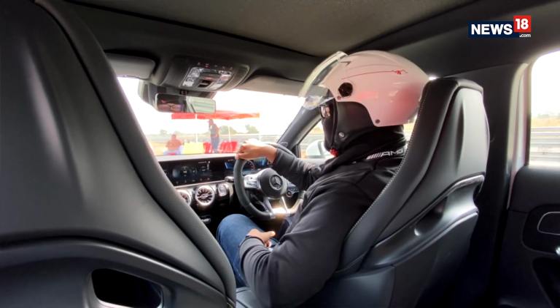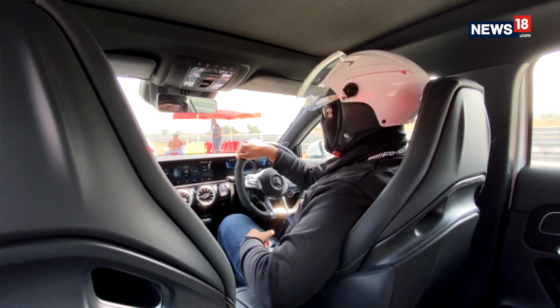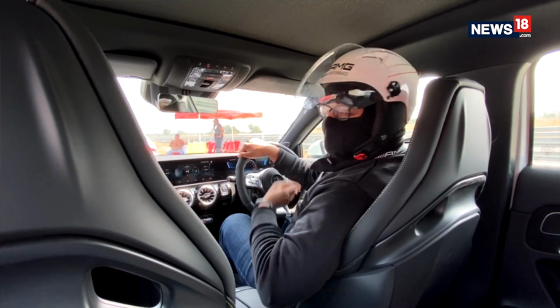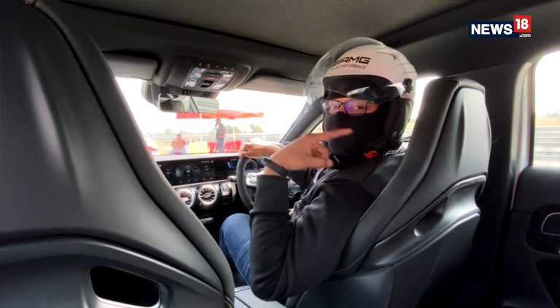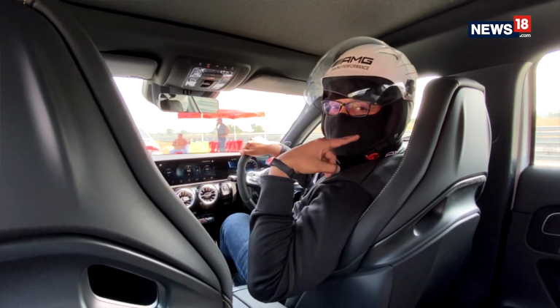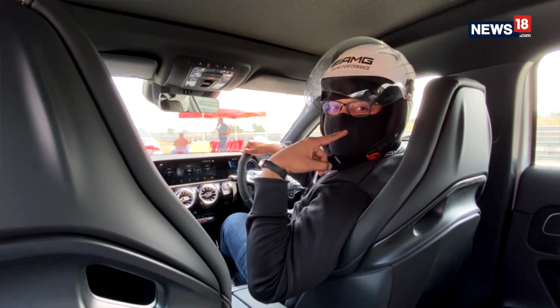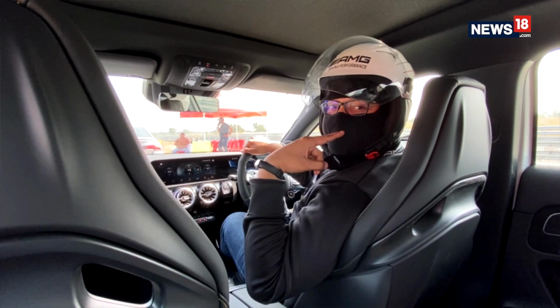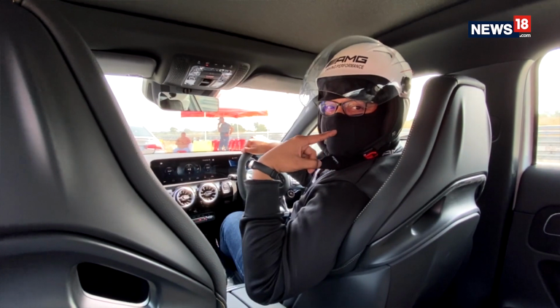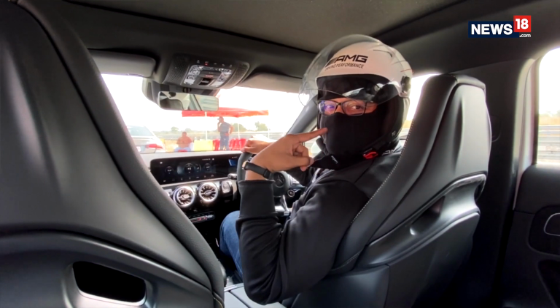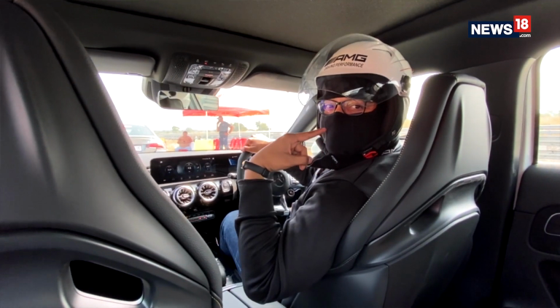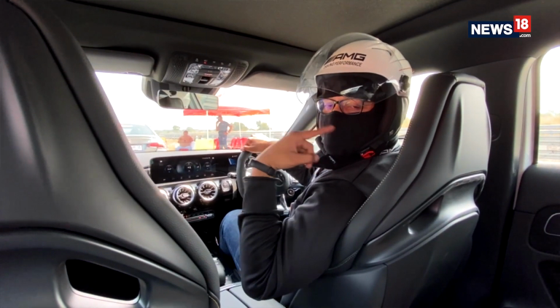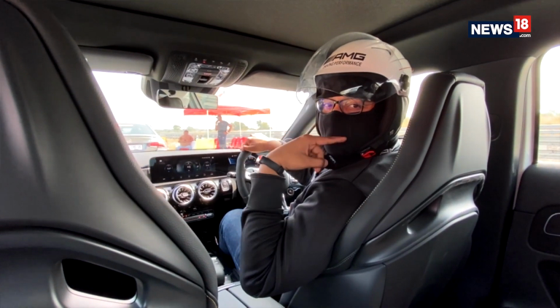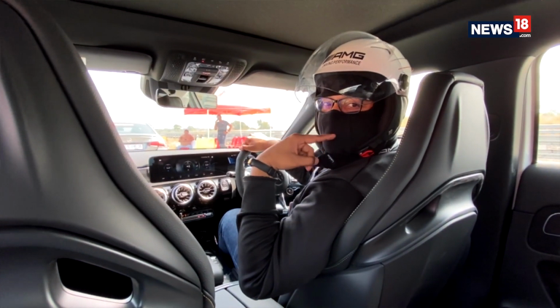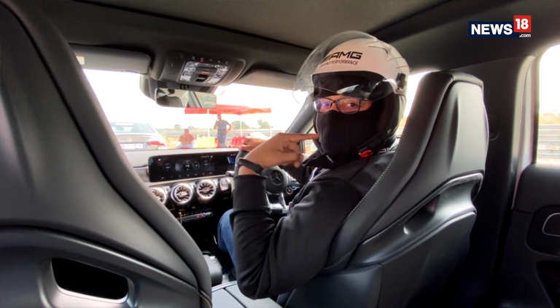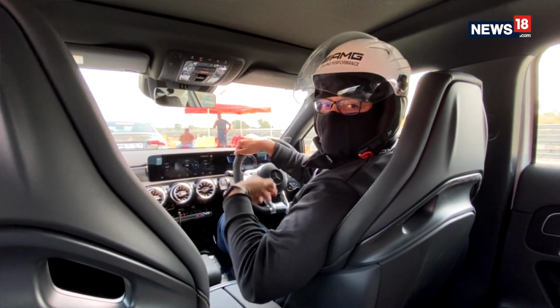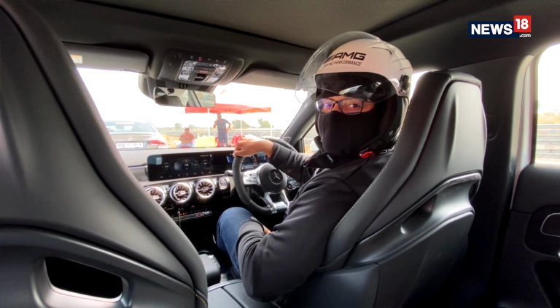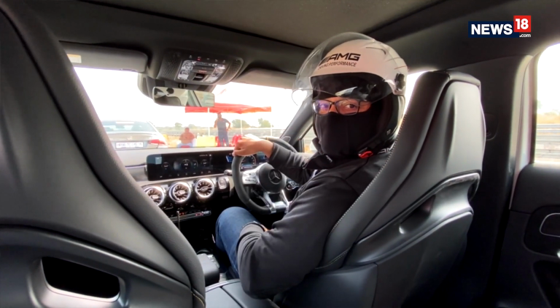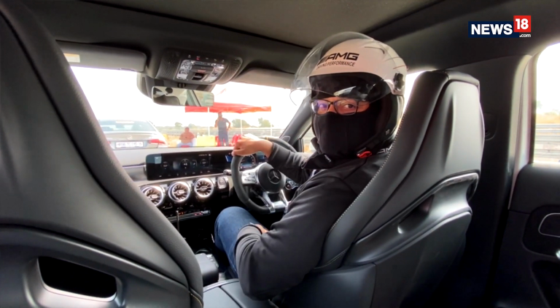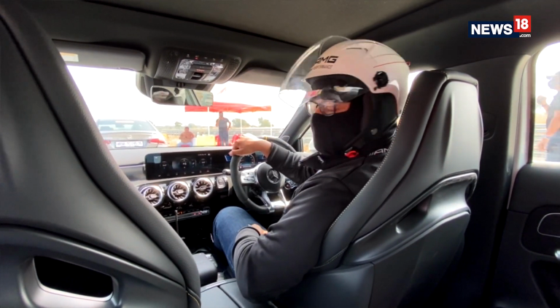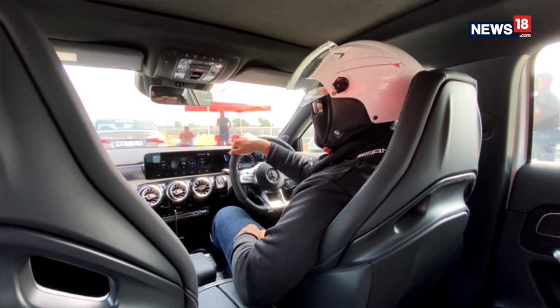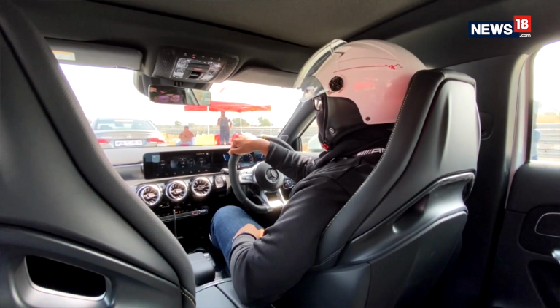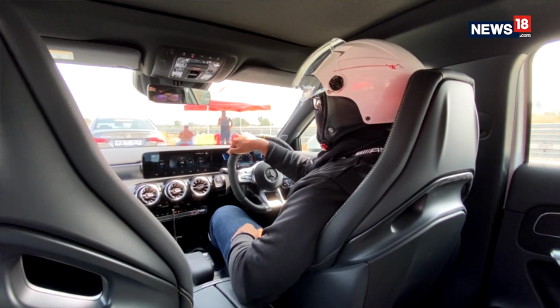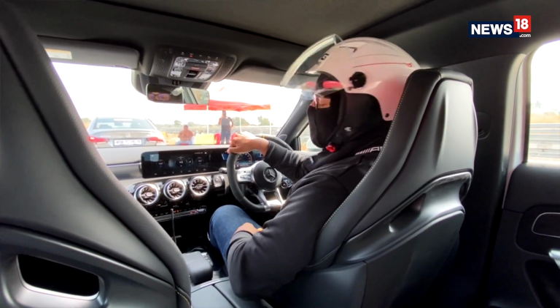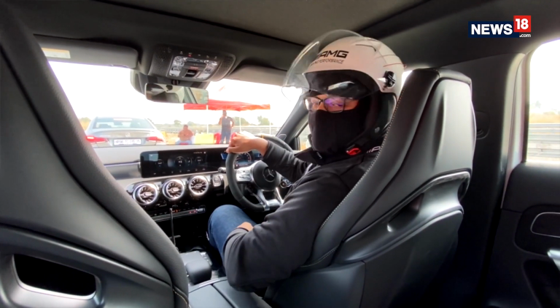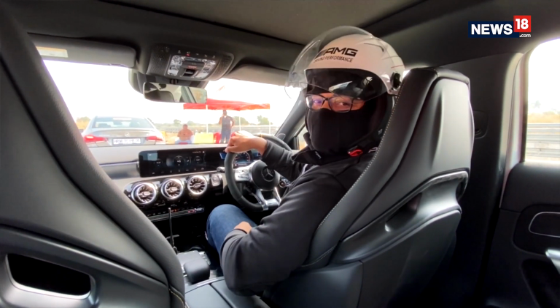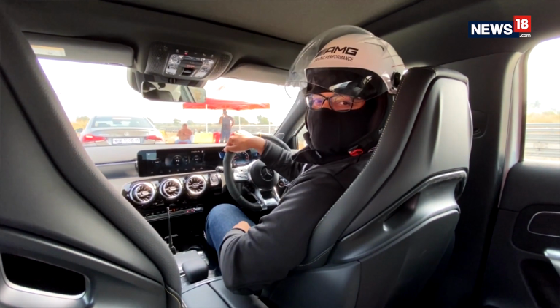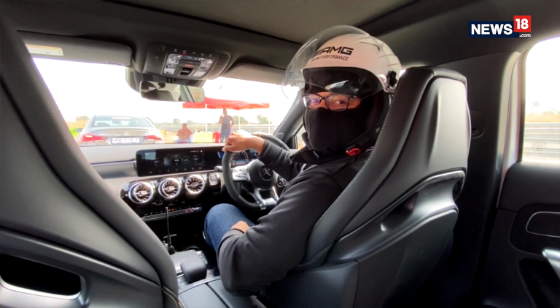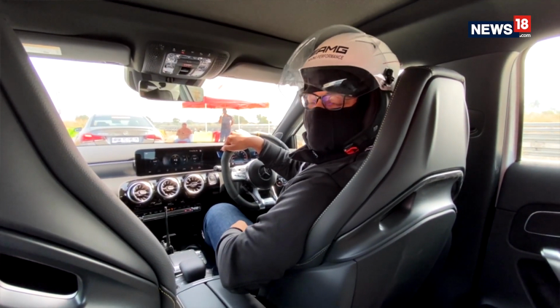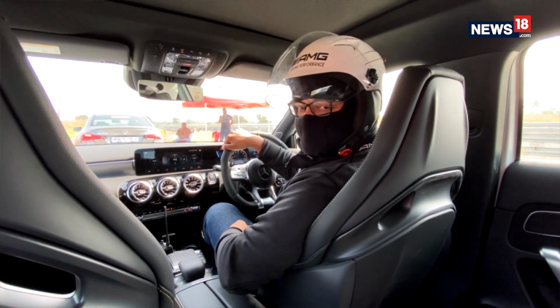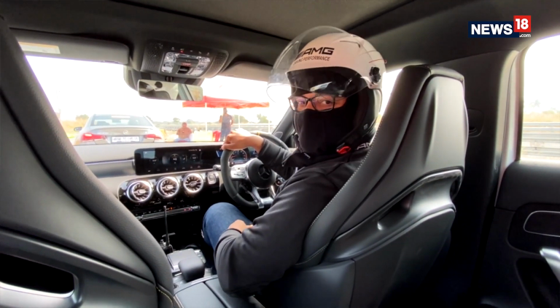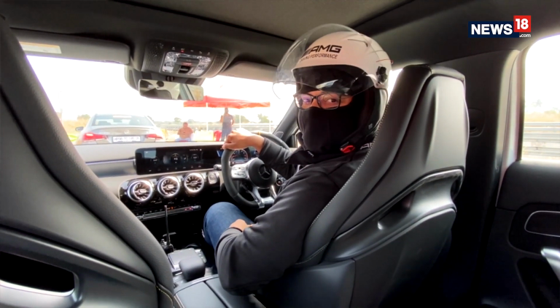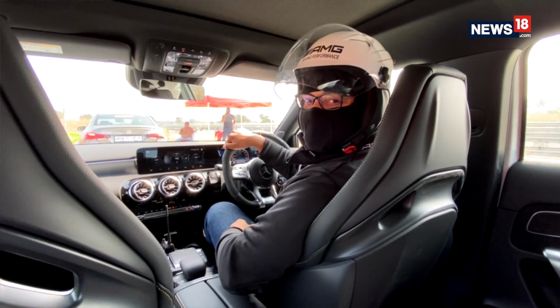Of course, safety first — so I'm suited up in a helmet. But now it's time to go for it.